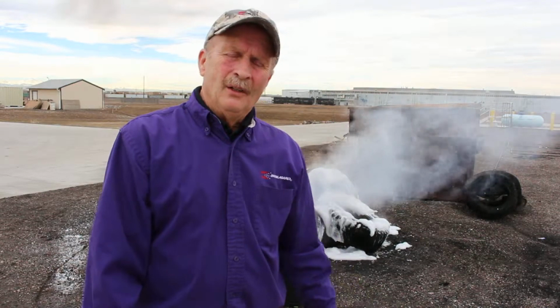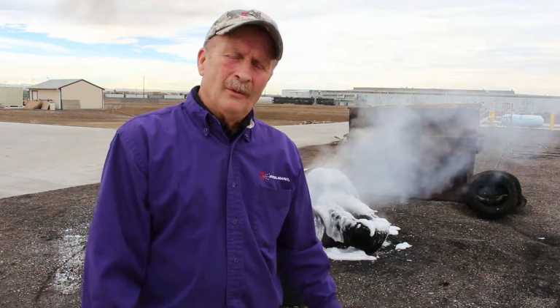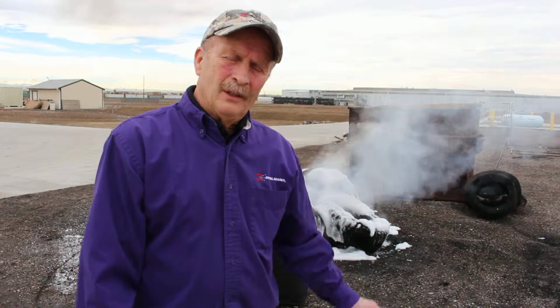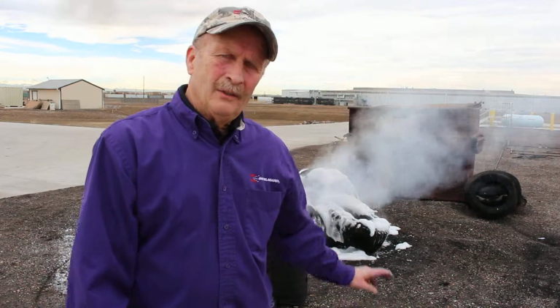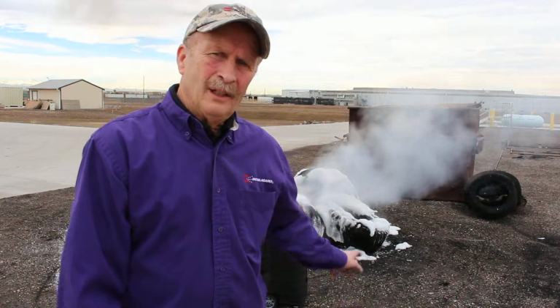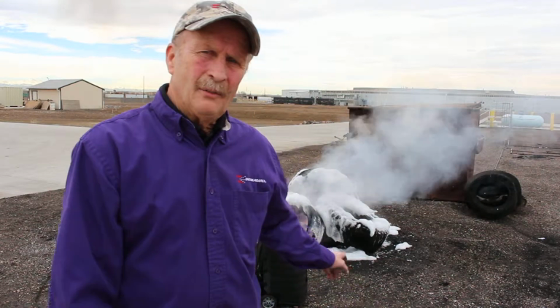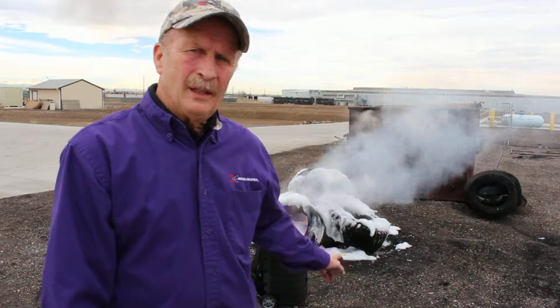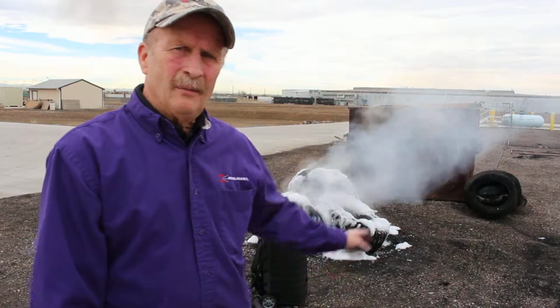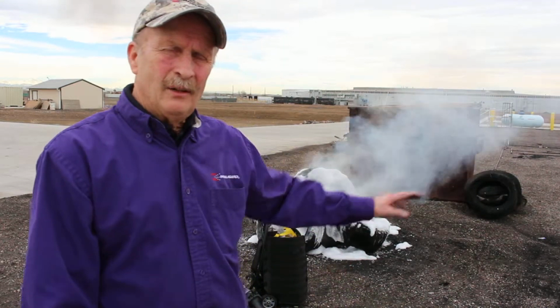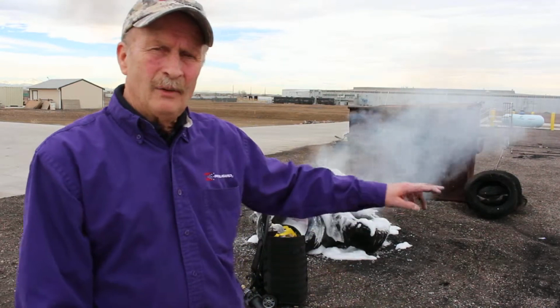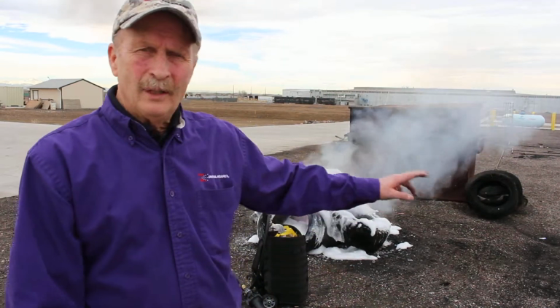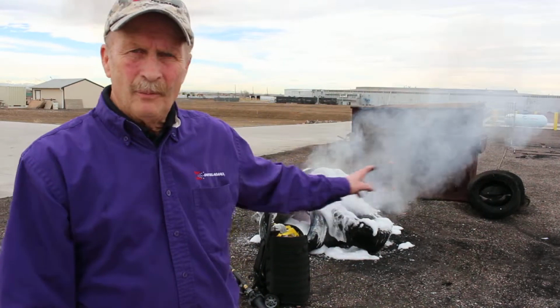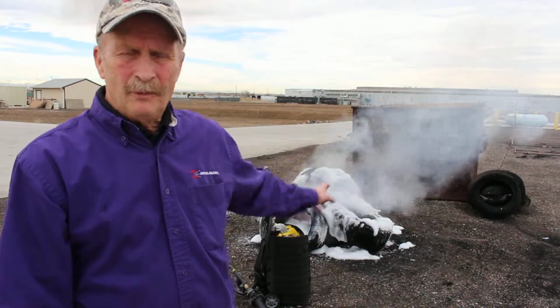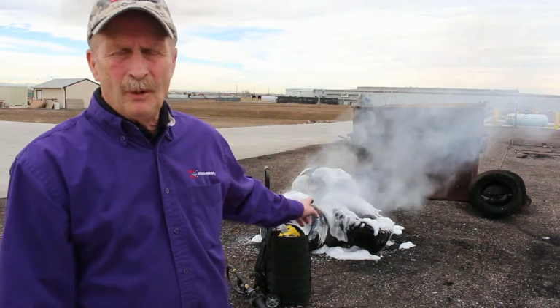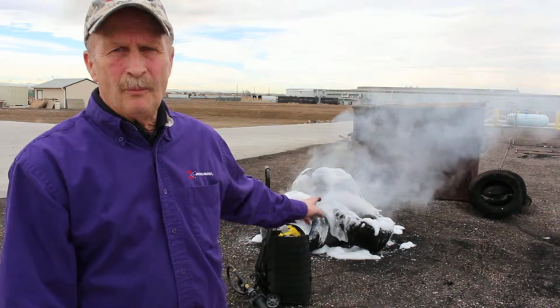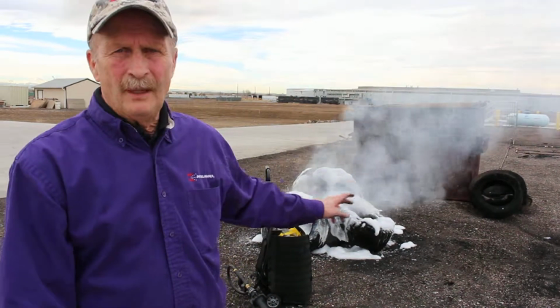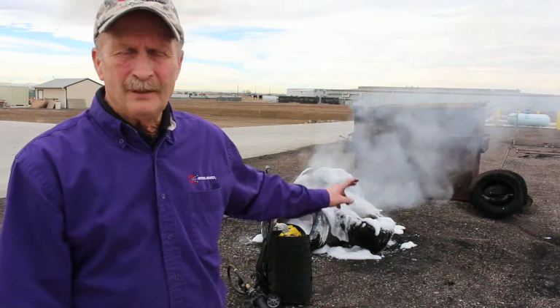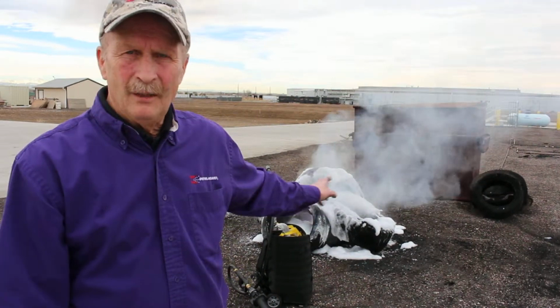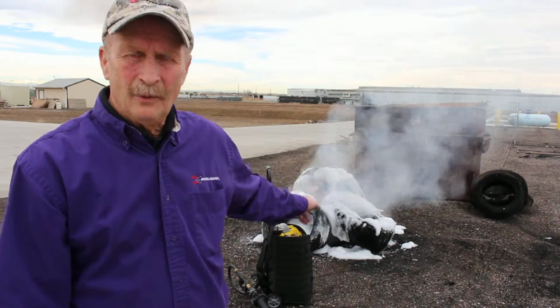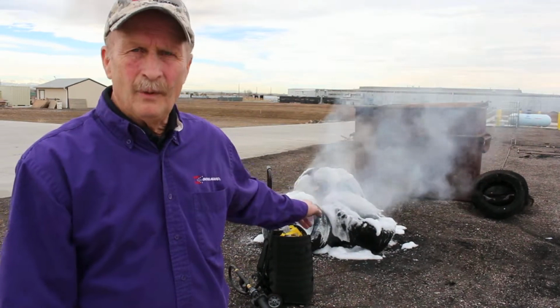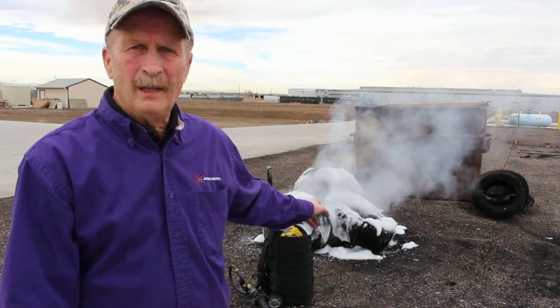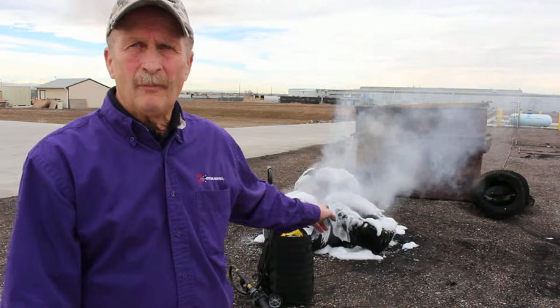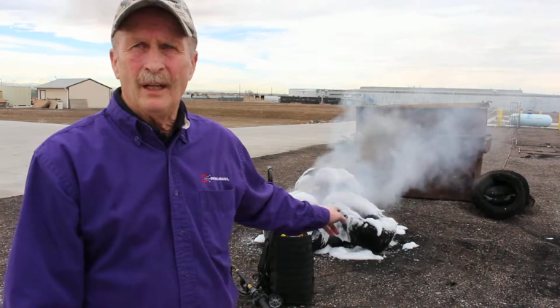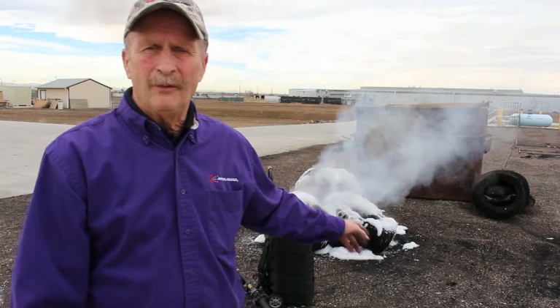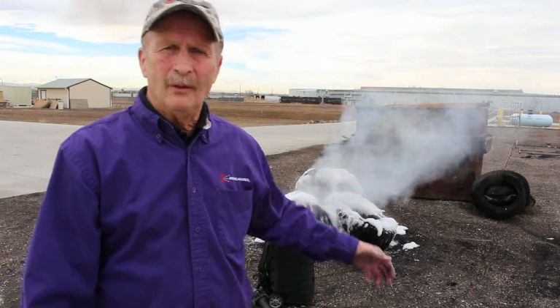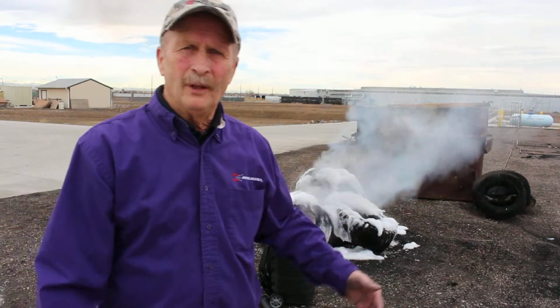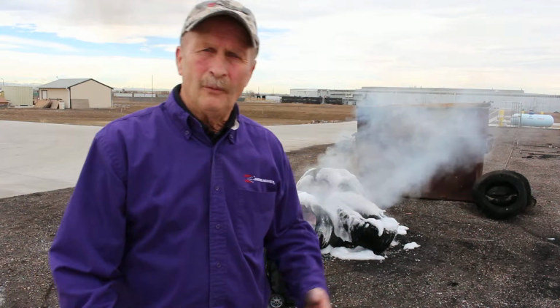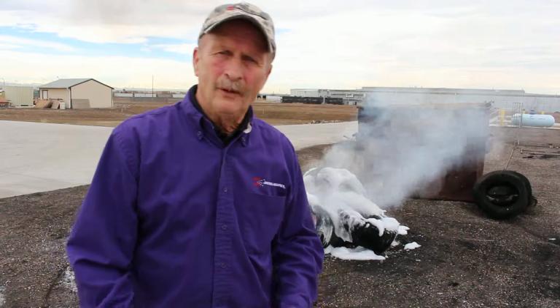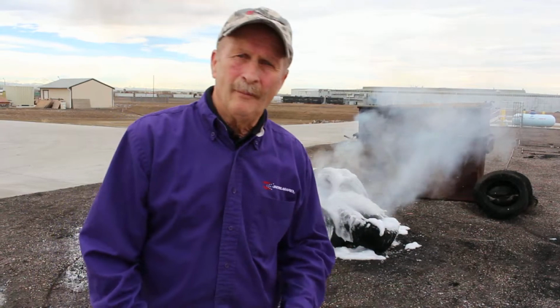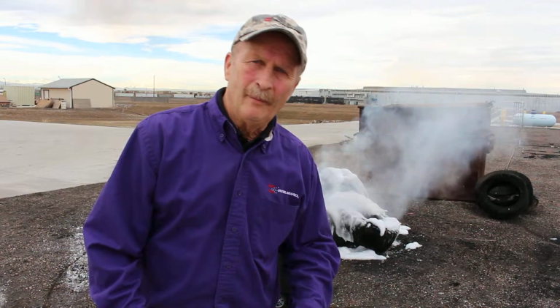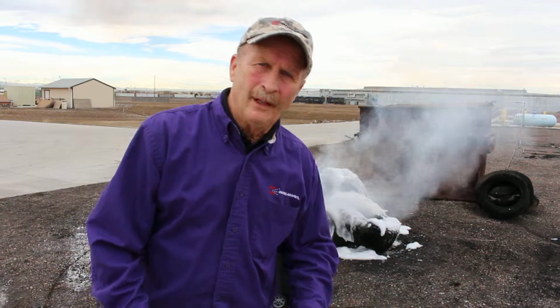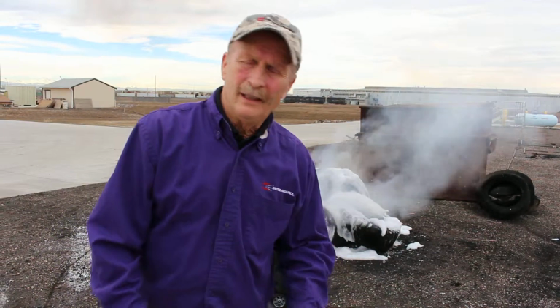We're going to do another one in a minute where we're going to put both piles out with one backpack fill, with a burn on my back.